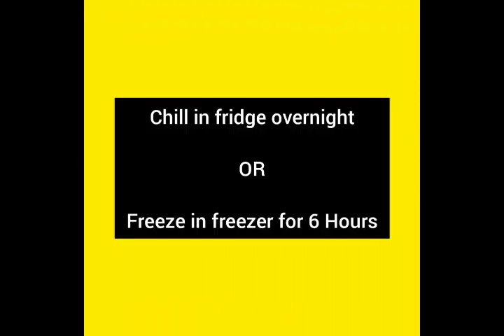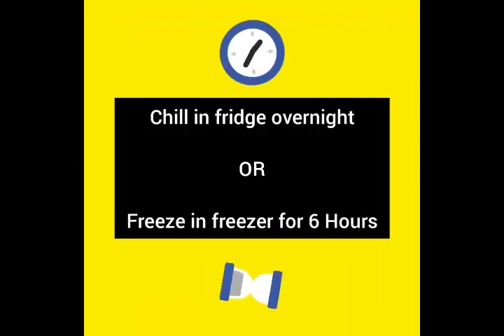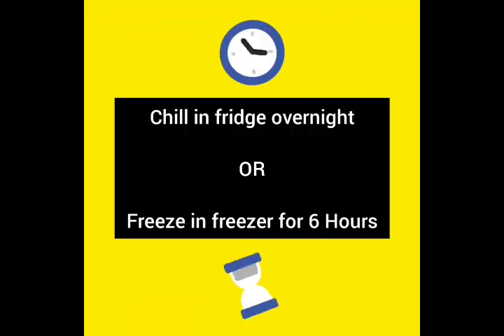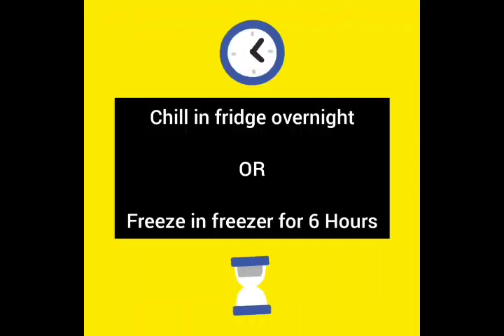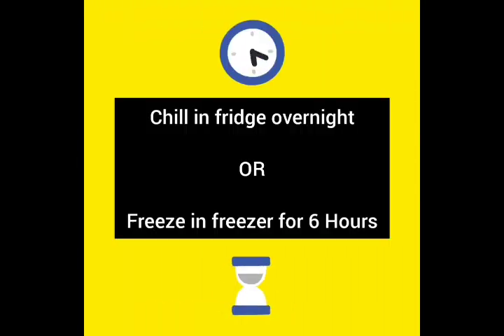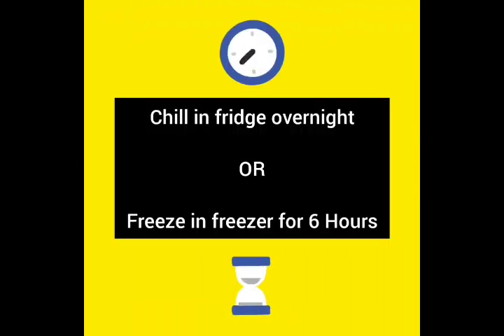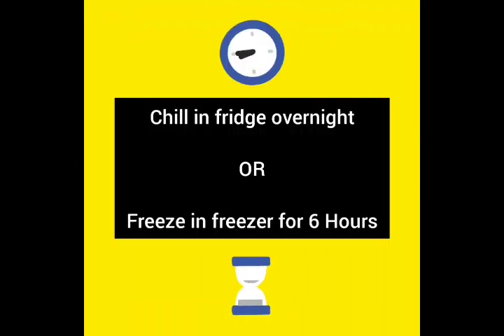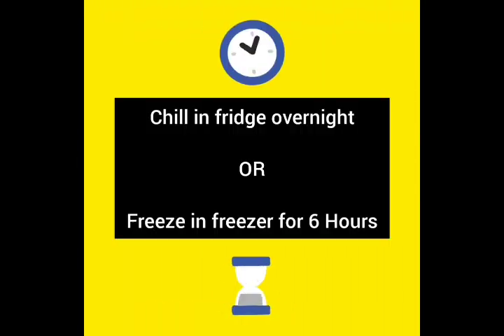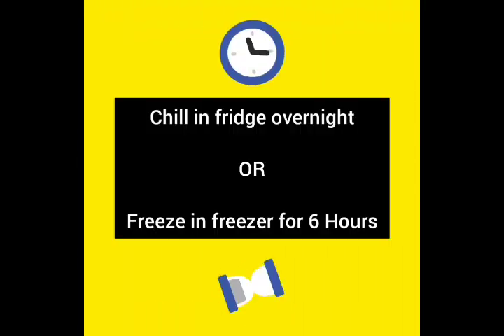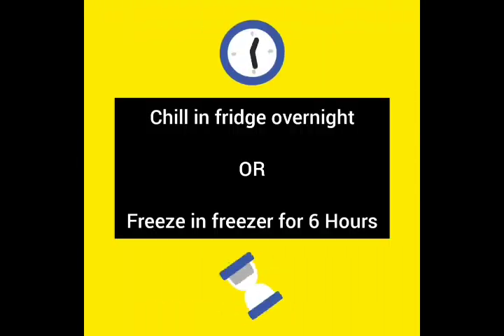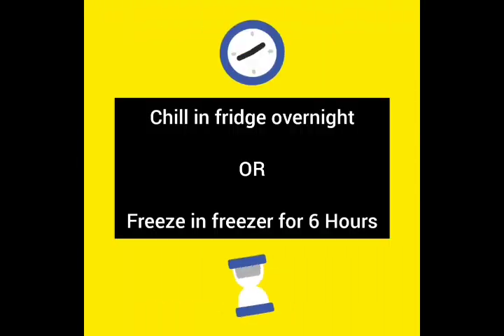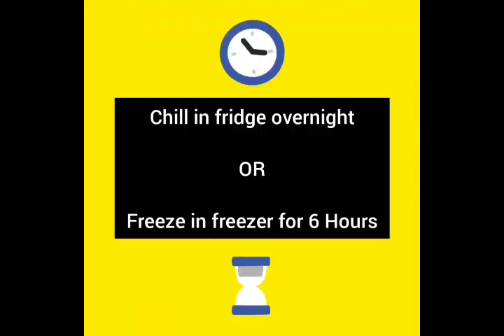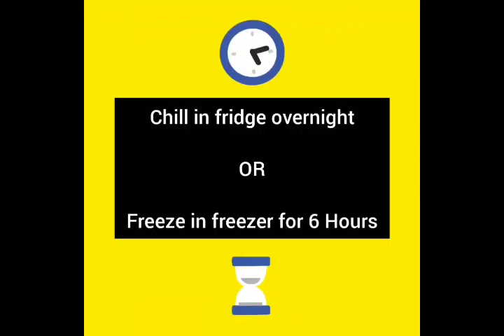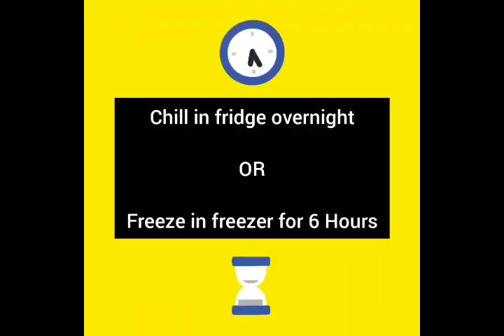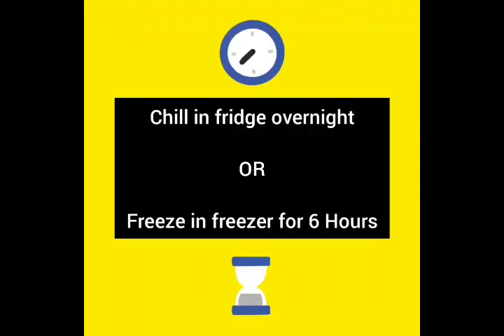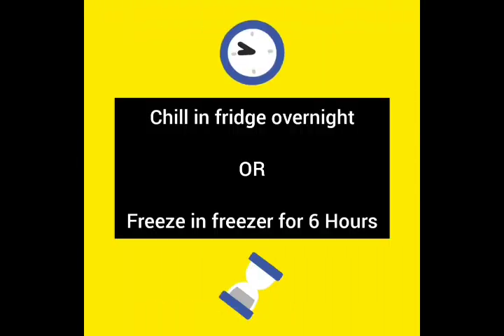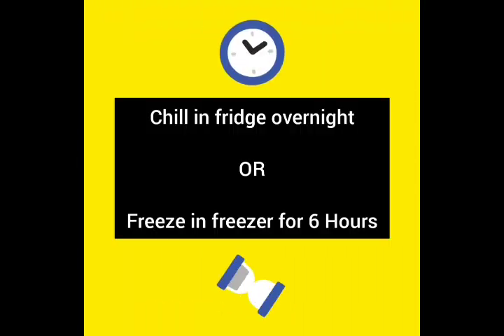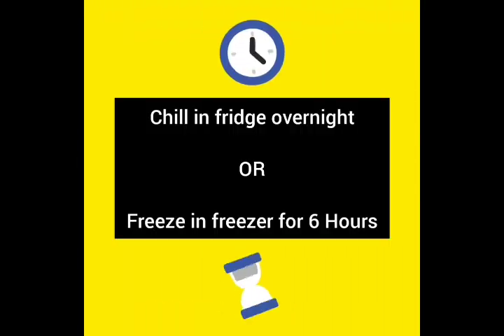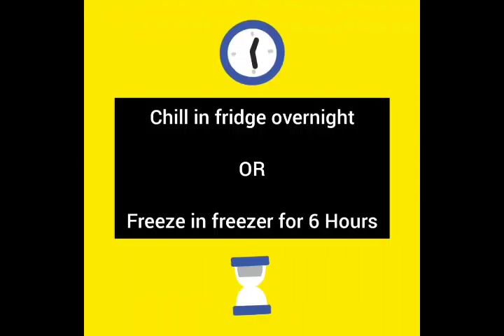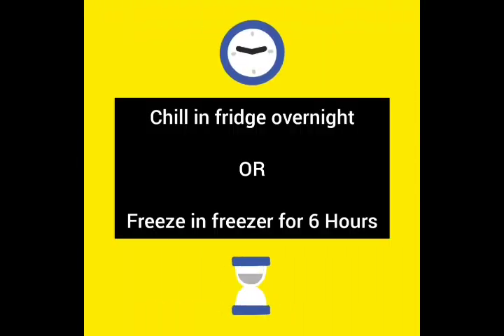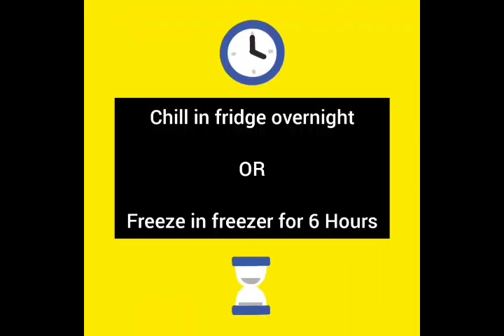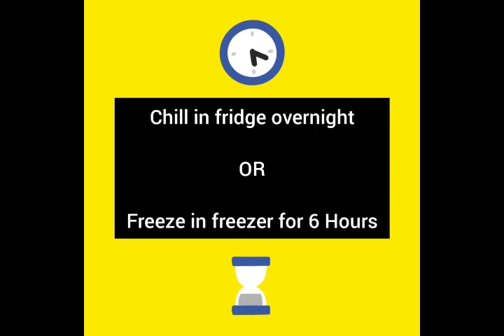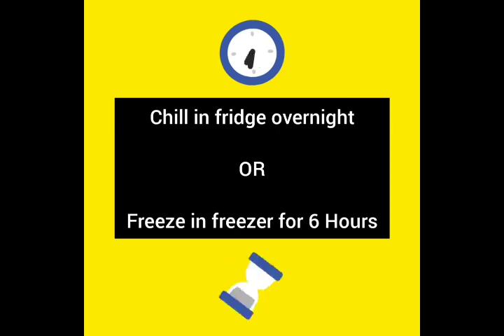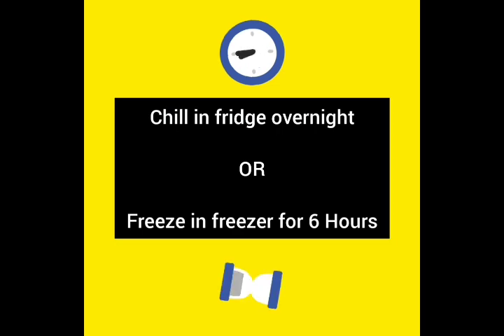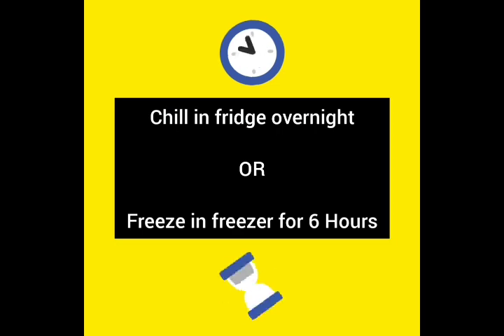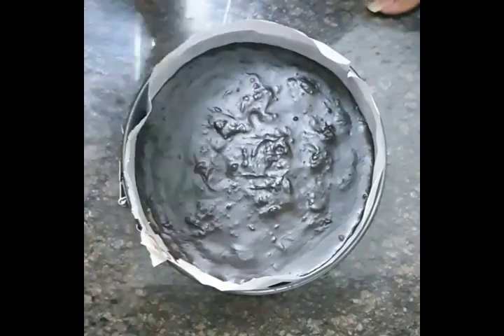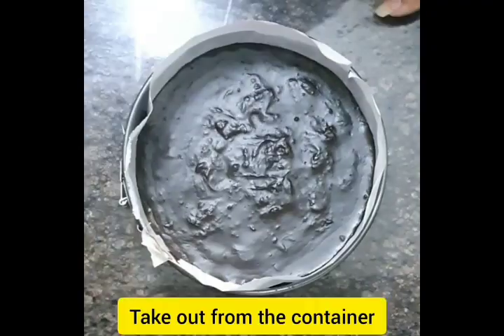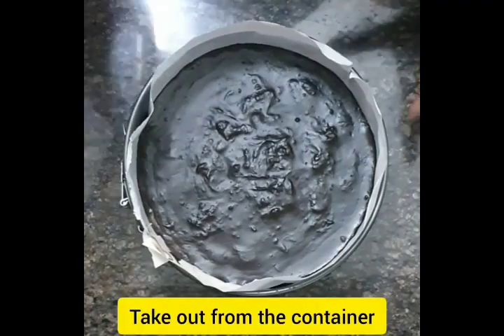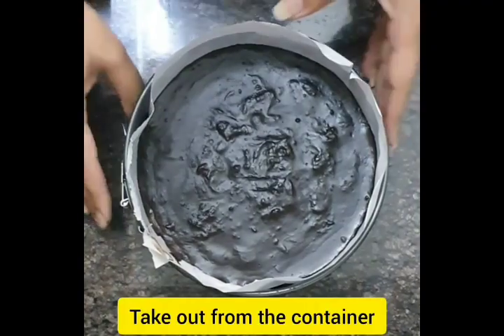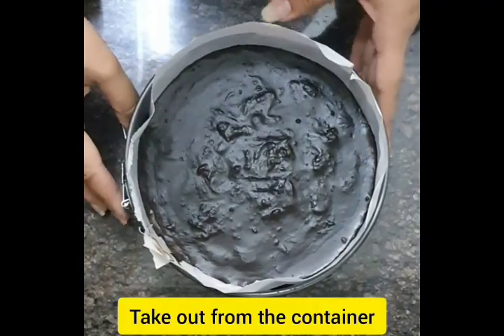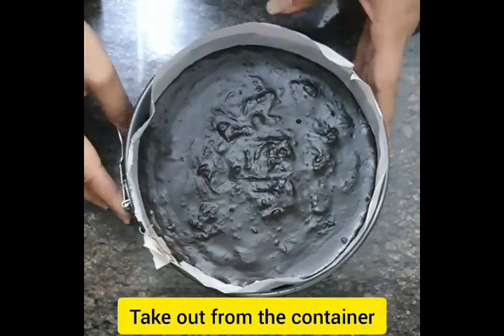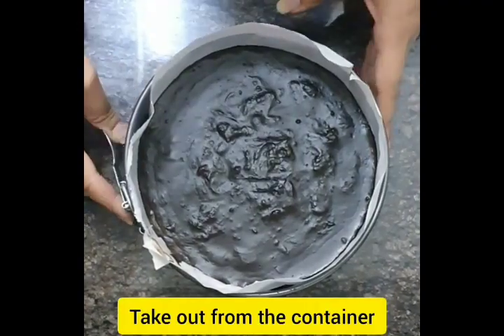Now you can either chill it in the fridge overnight or you can put it in the freezer for about 6 hours.